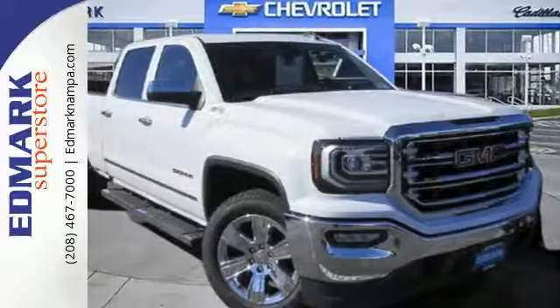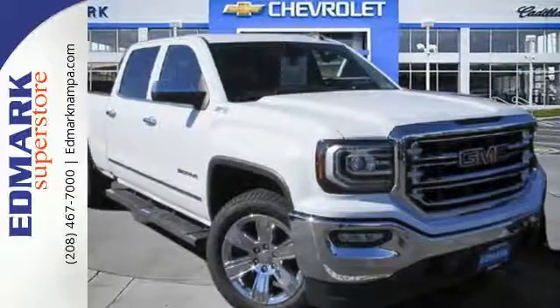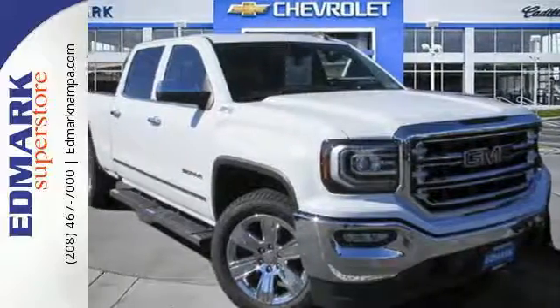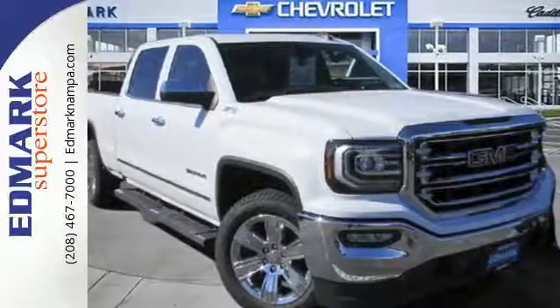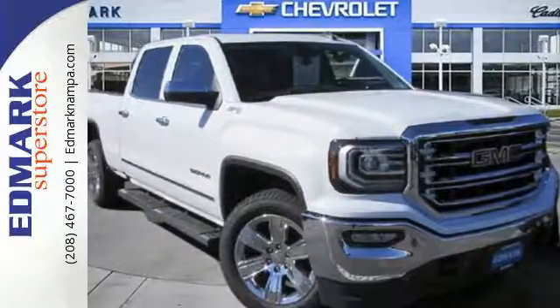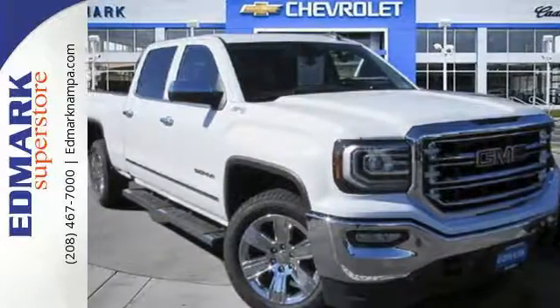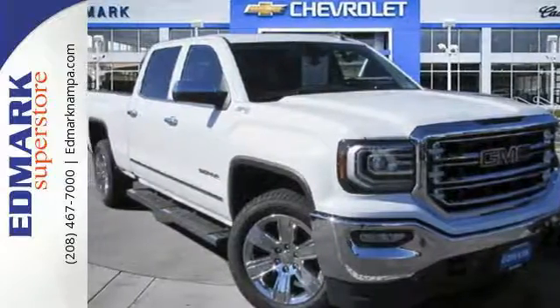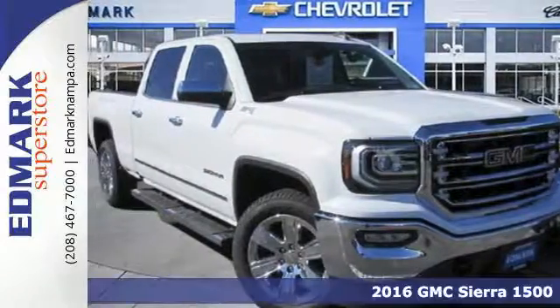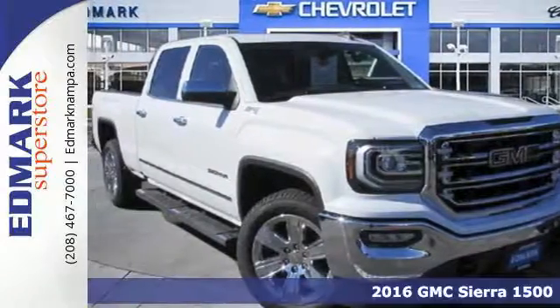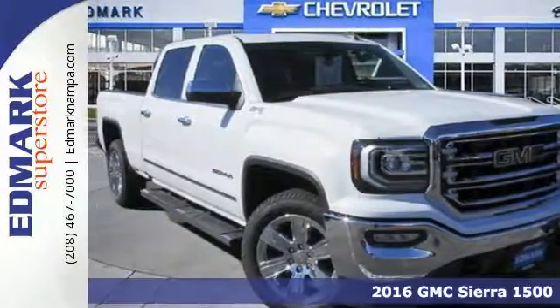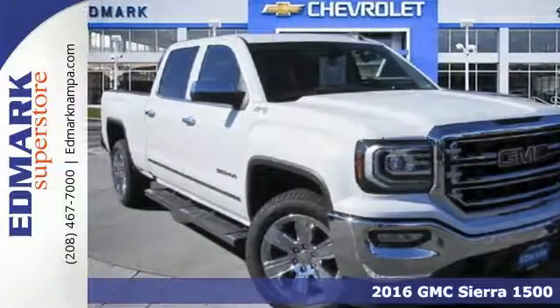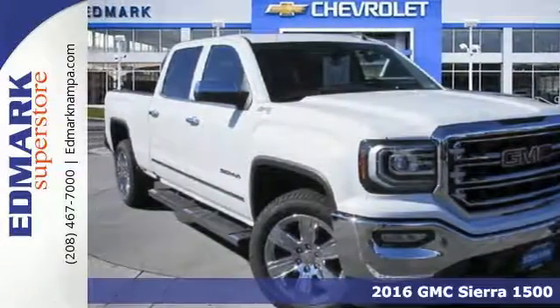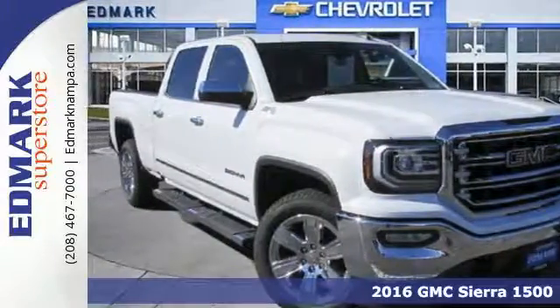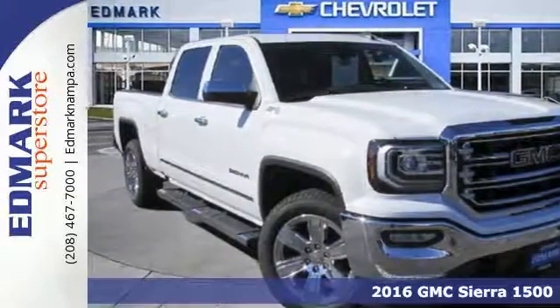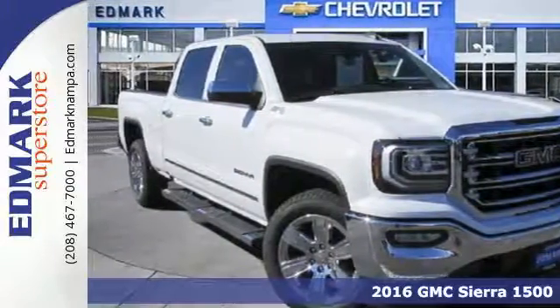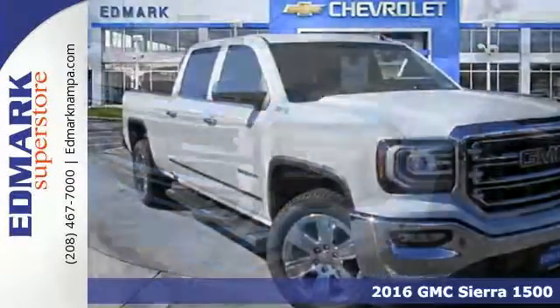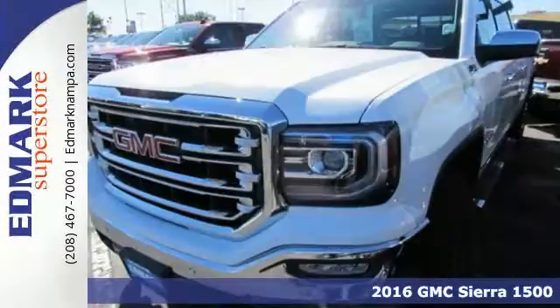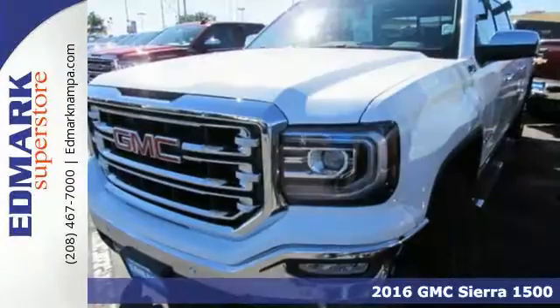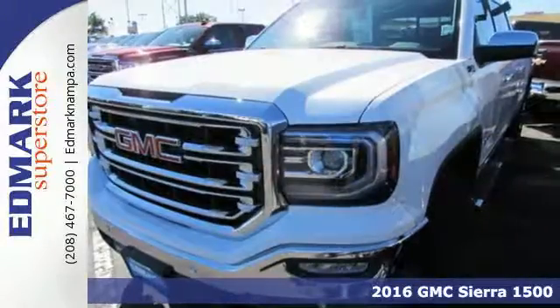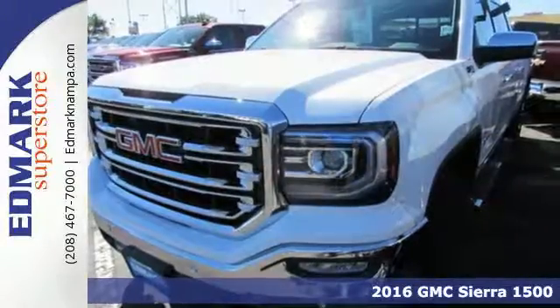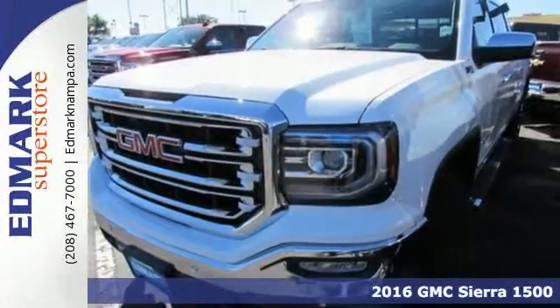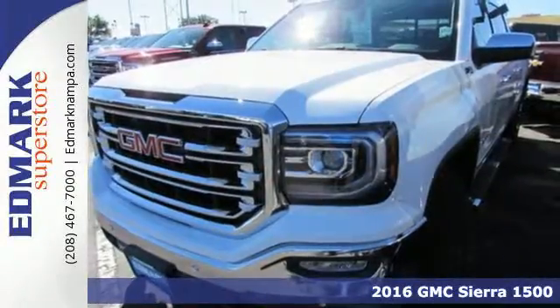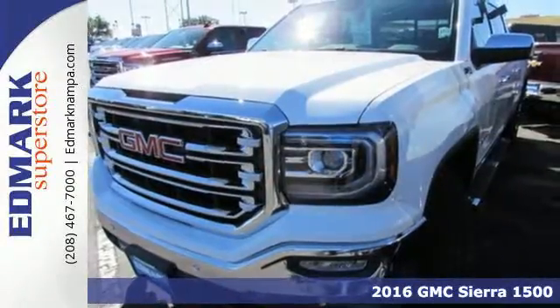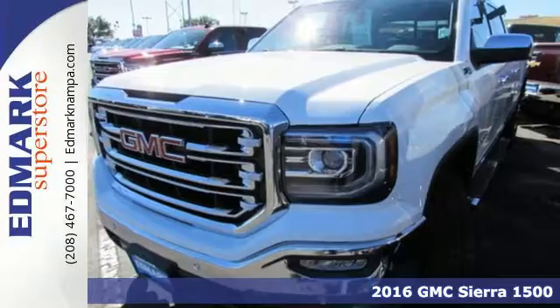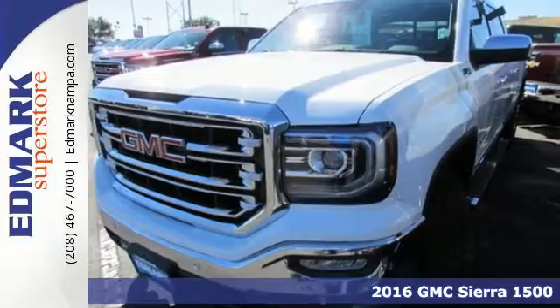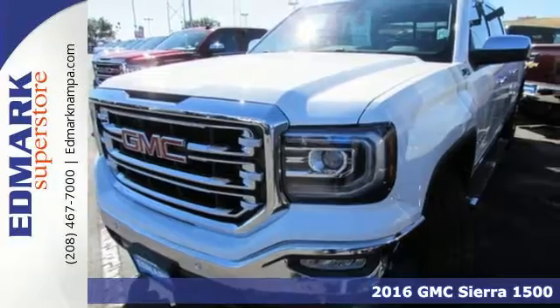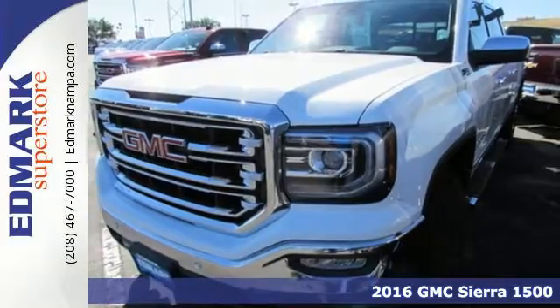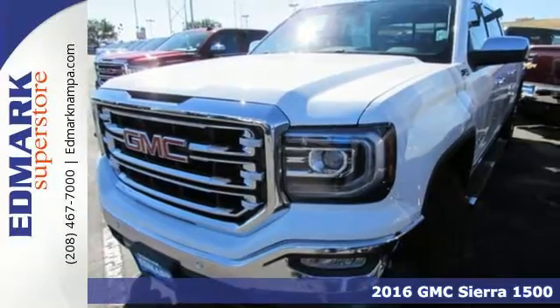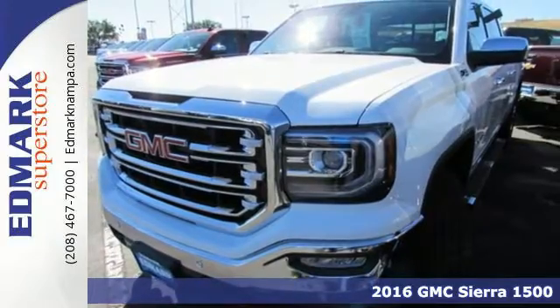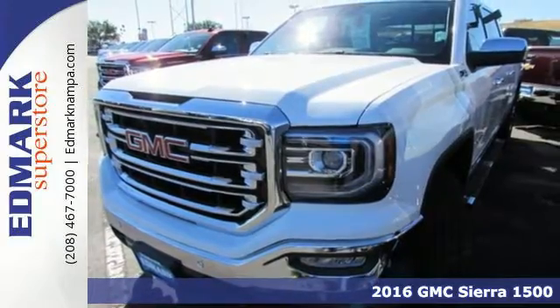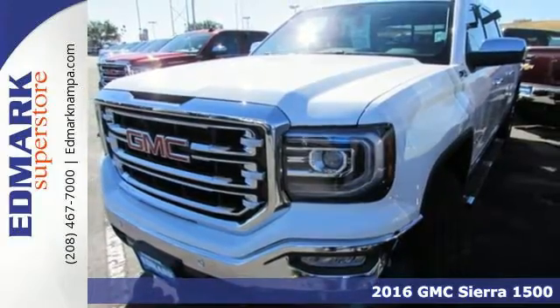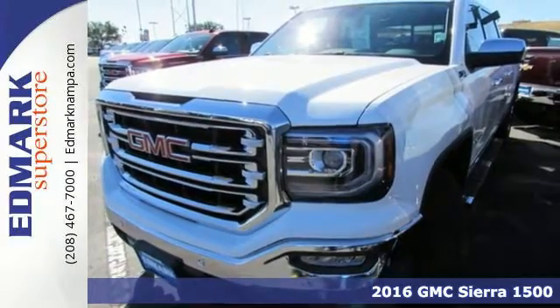Here's a 2016 GMC Sierra 1500. Put the work in and reap the rewards.